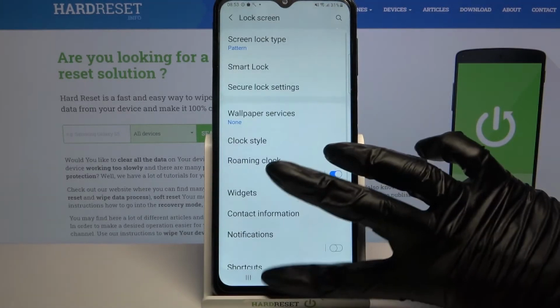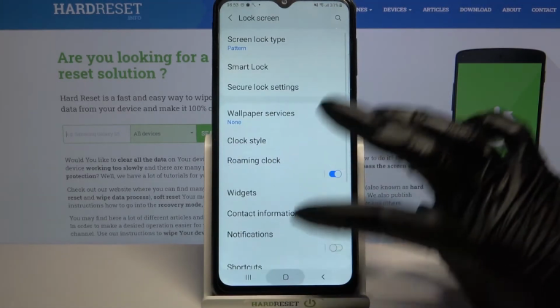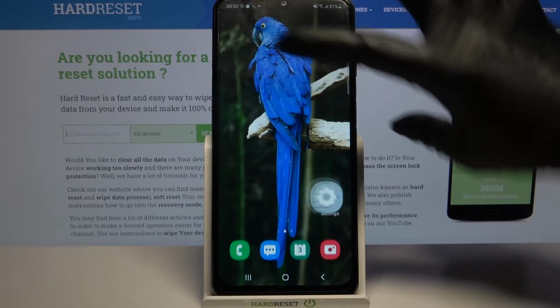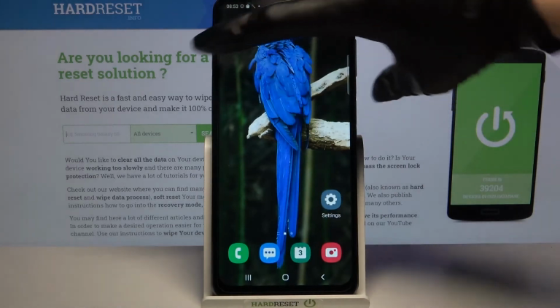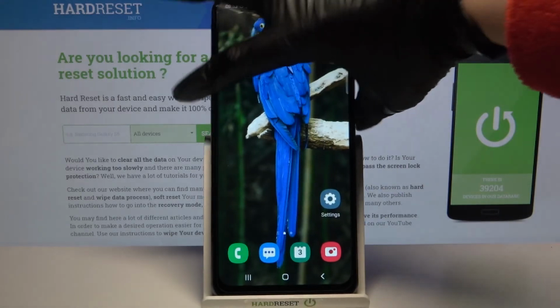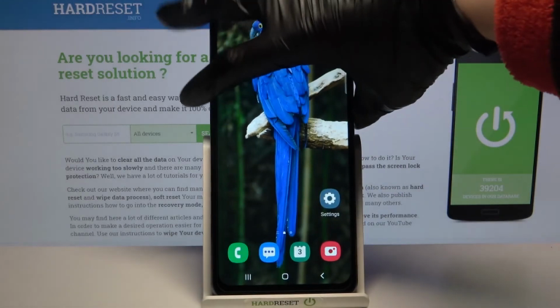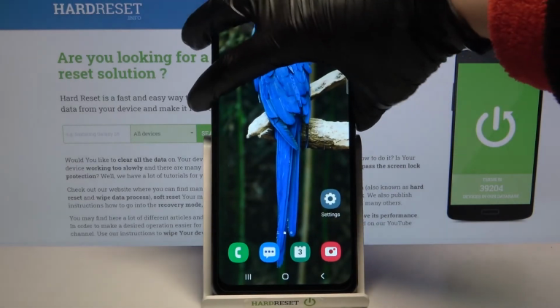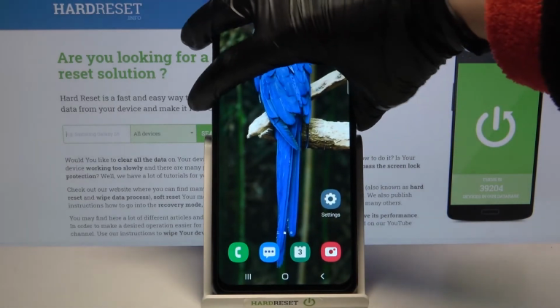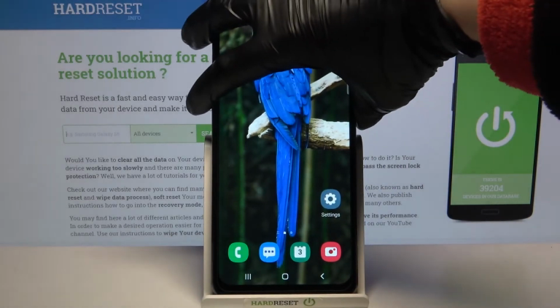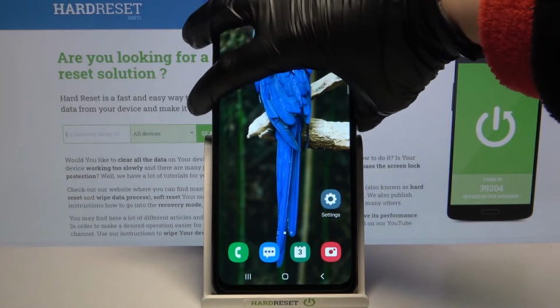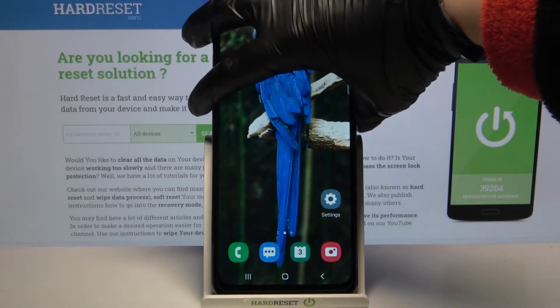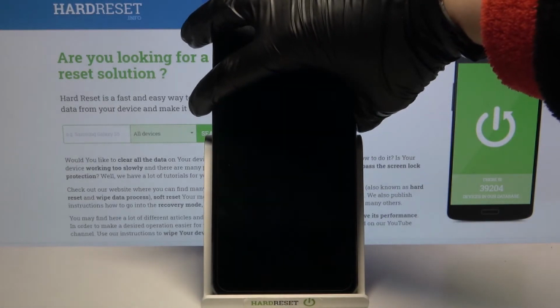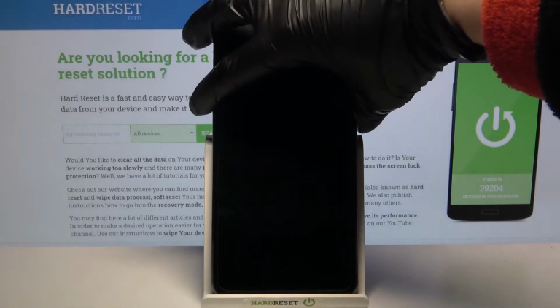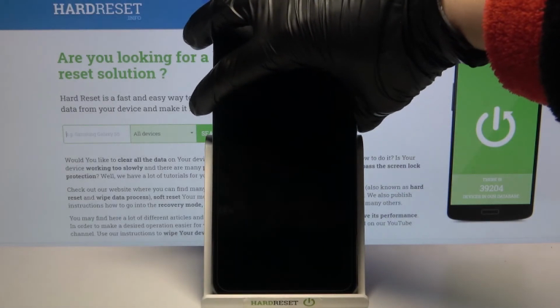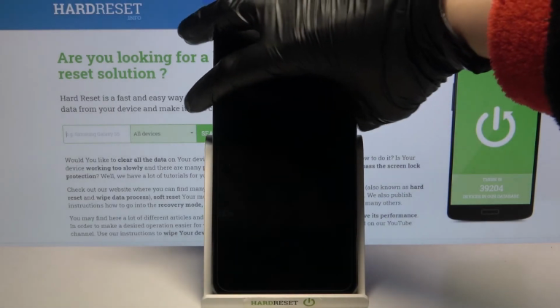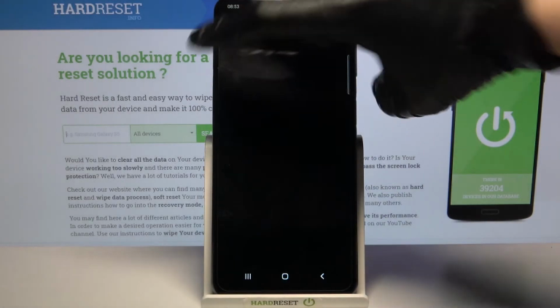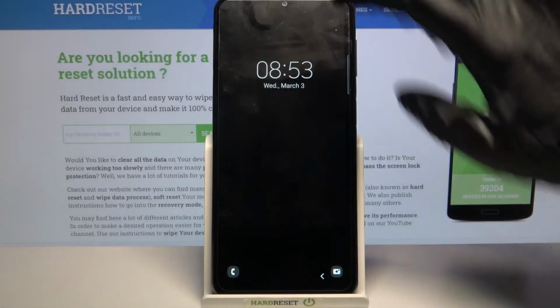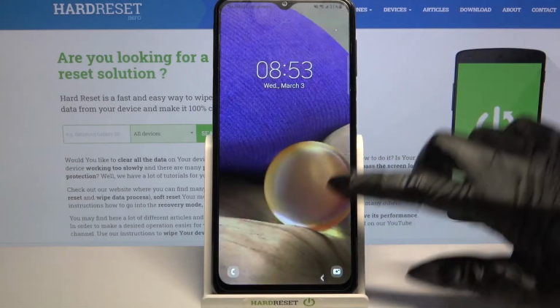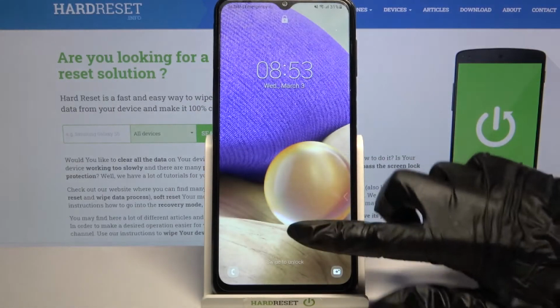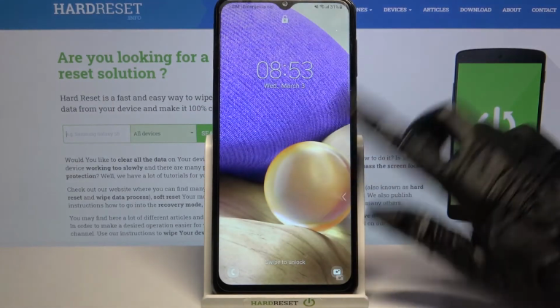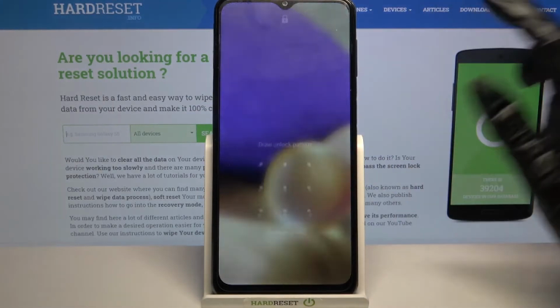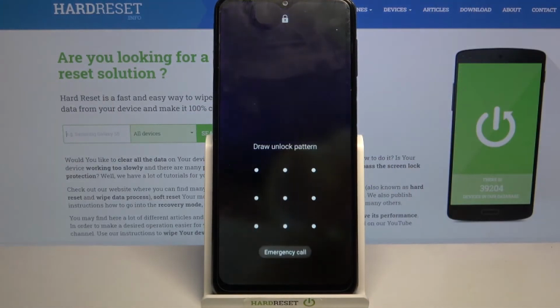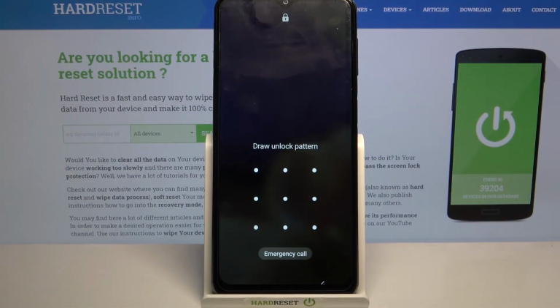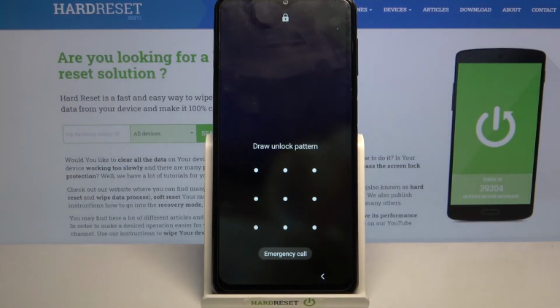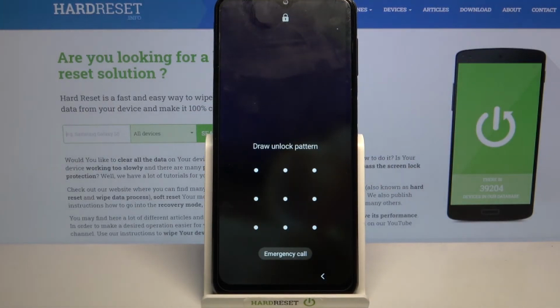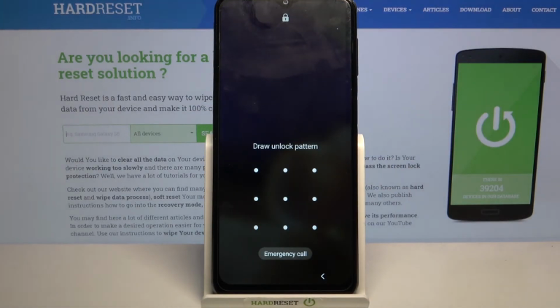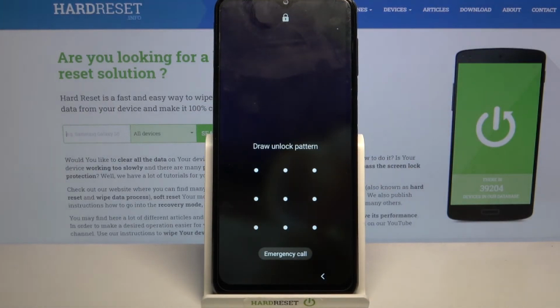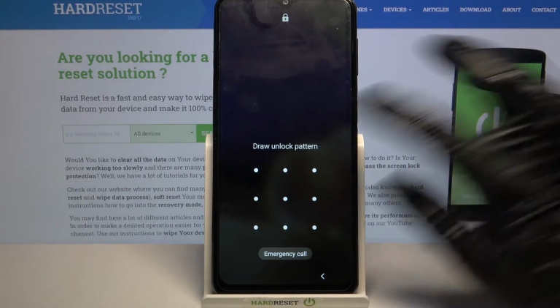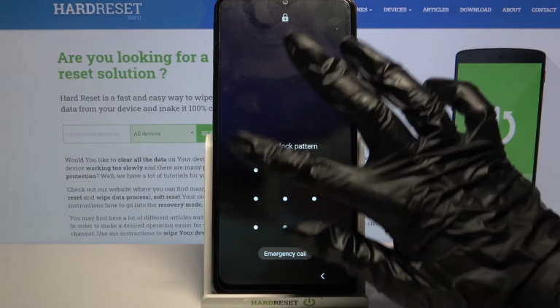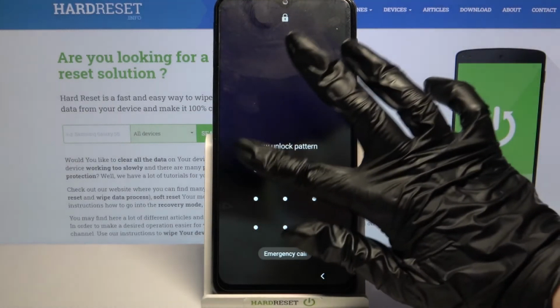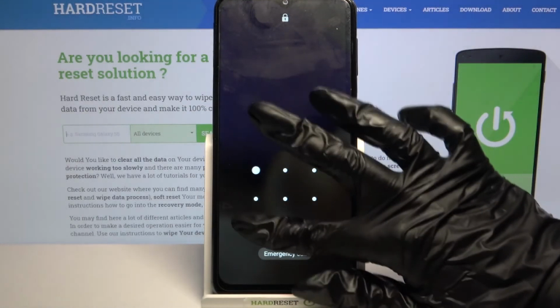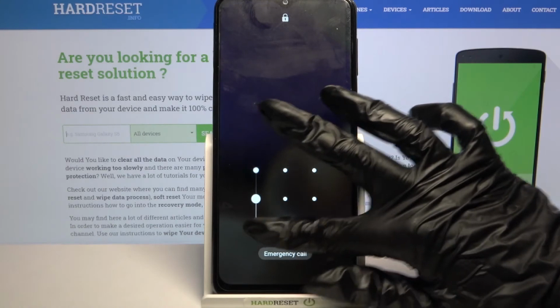So now when I turn off my screen and turn it back on, I can see that the pattern is required.